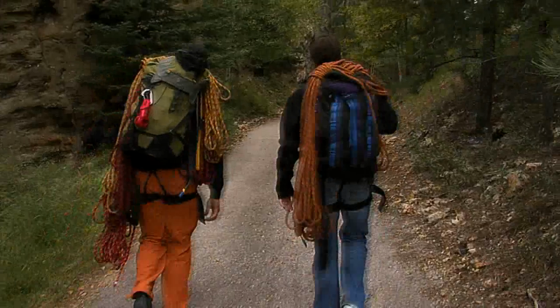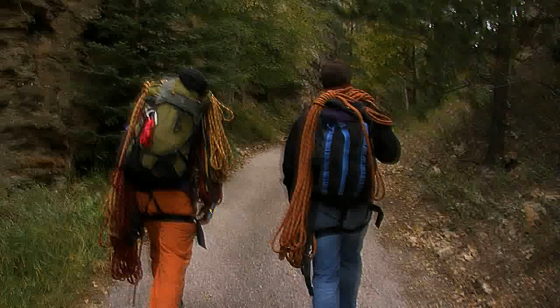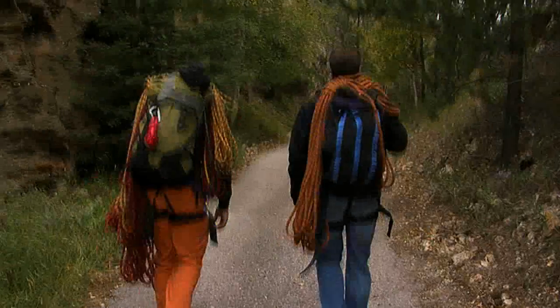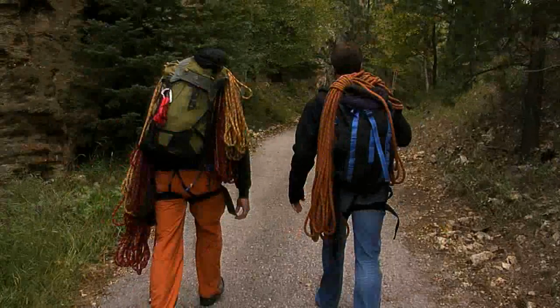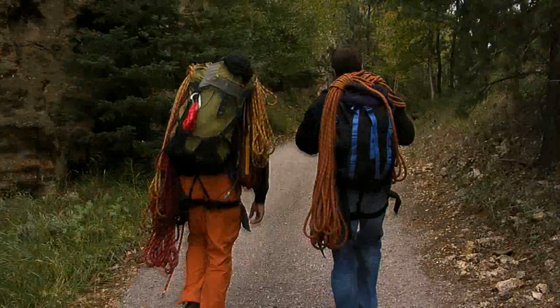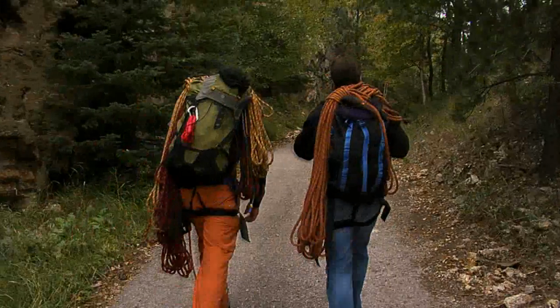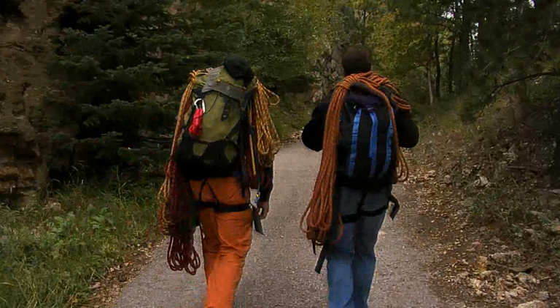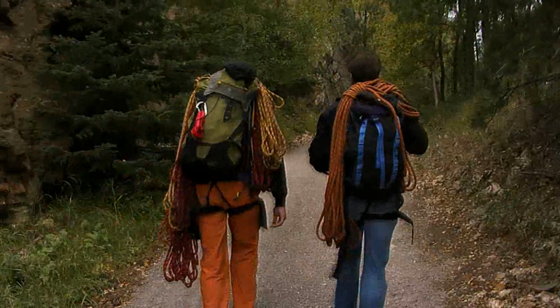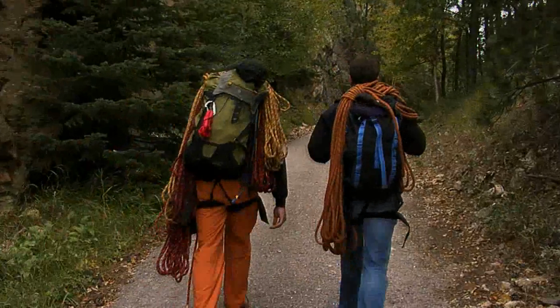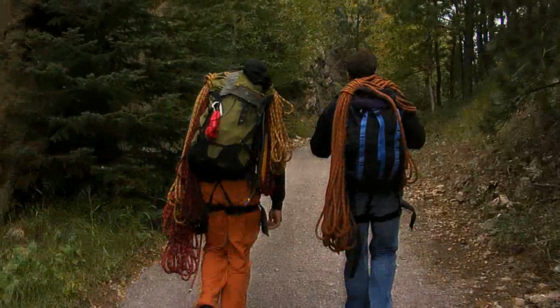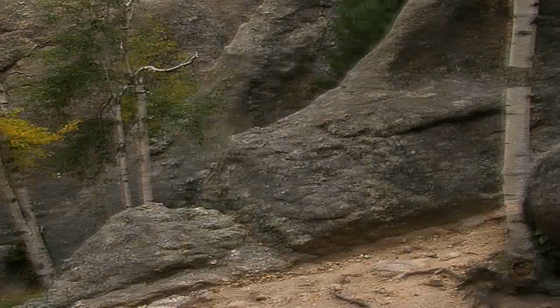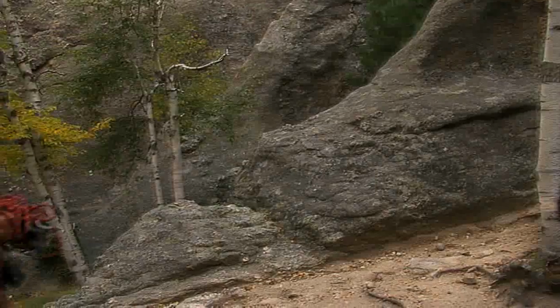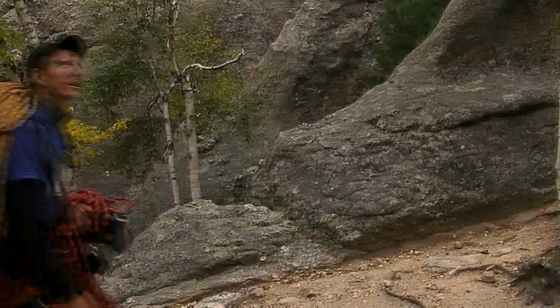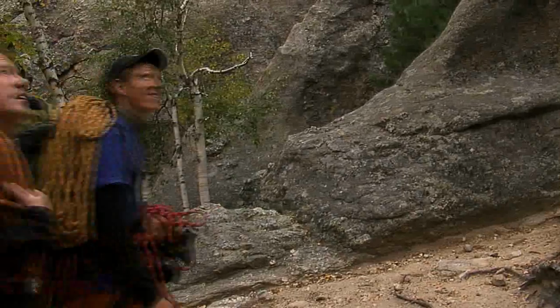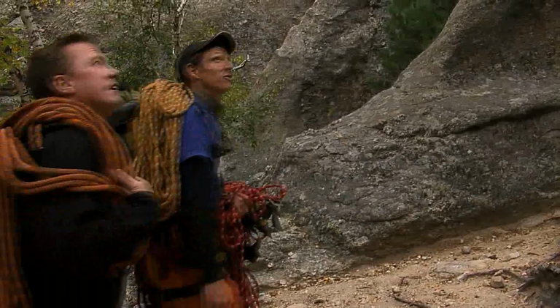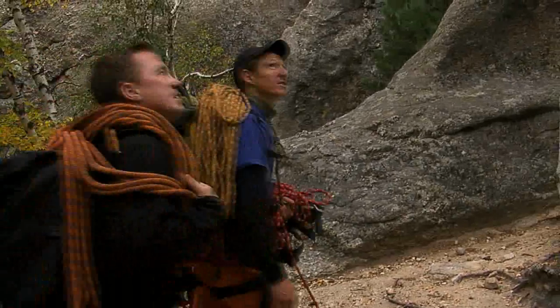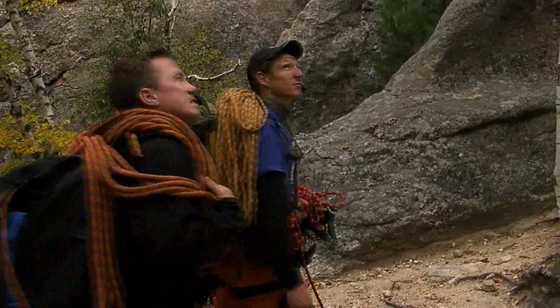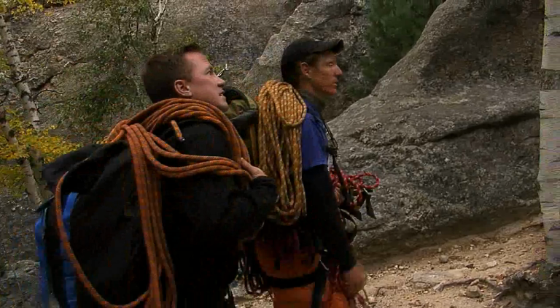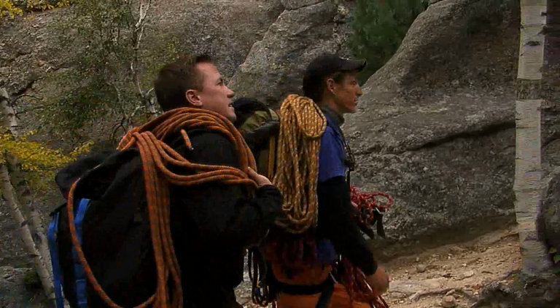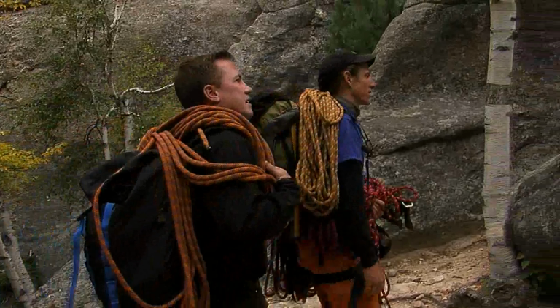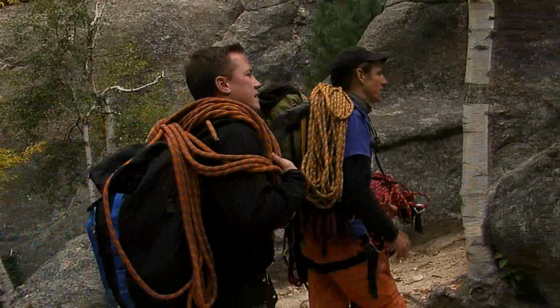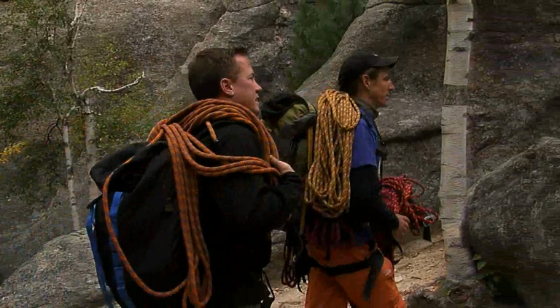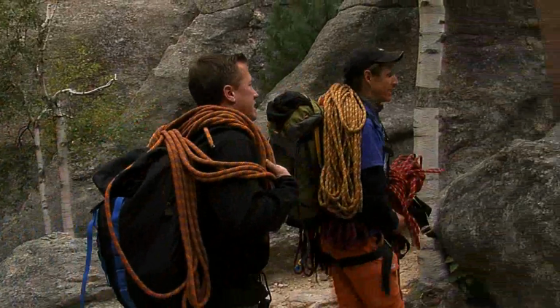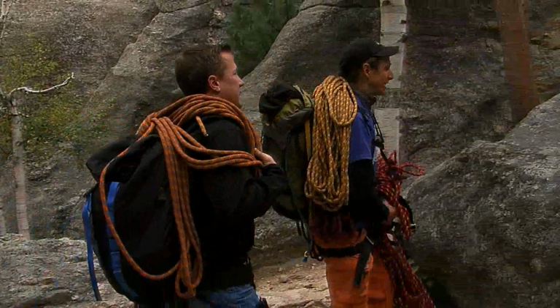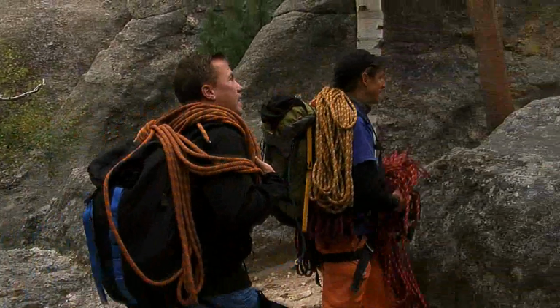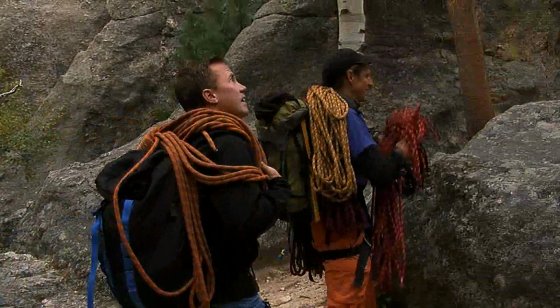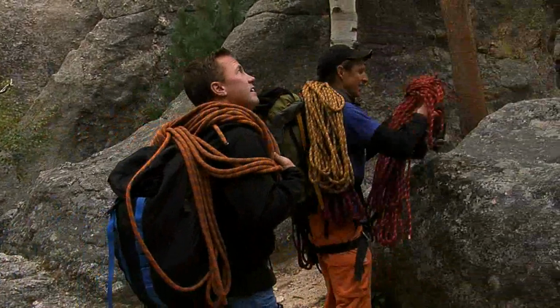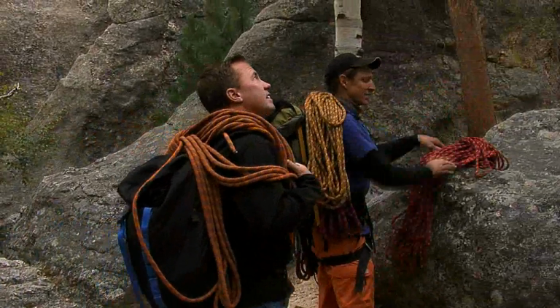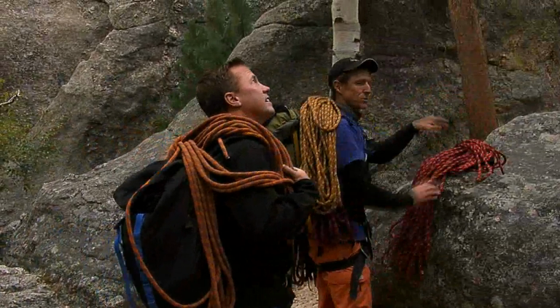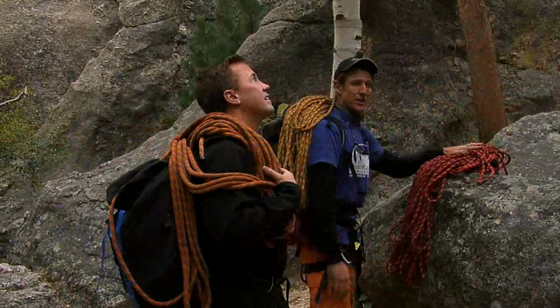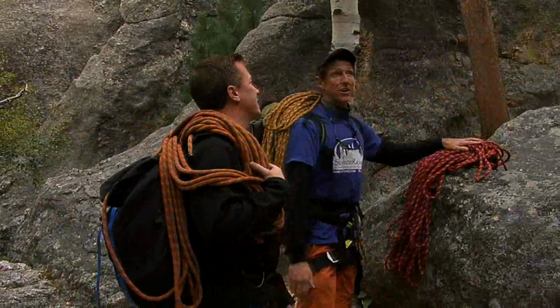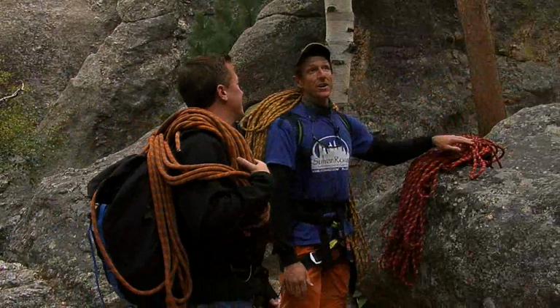So John, this is practice rock. There have literally been thousands of people that have learned to climb right here. And this is where we're going to get started.